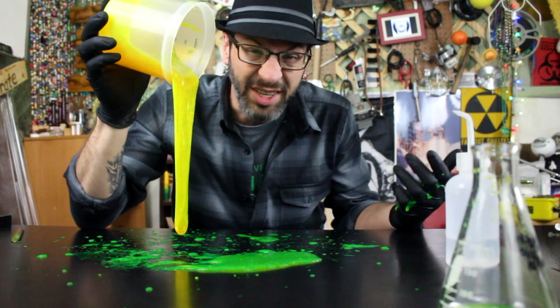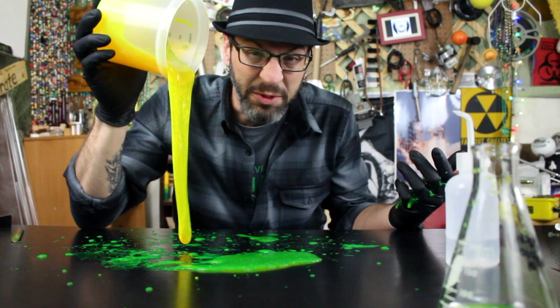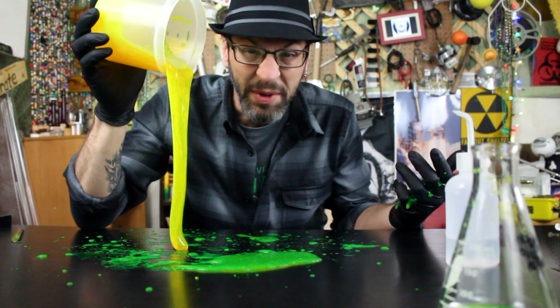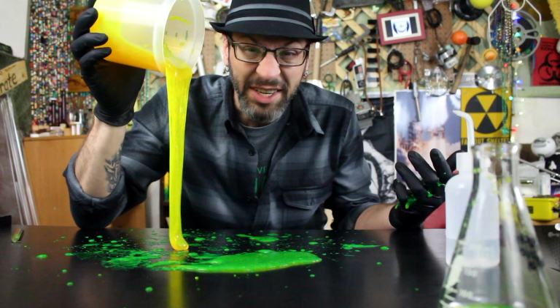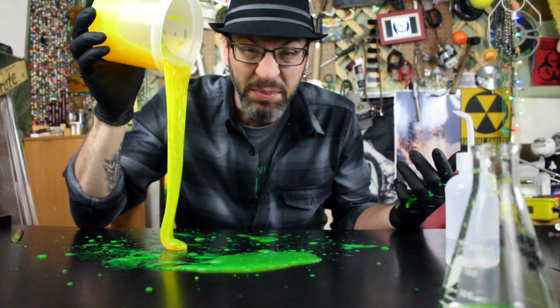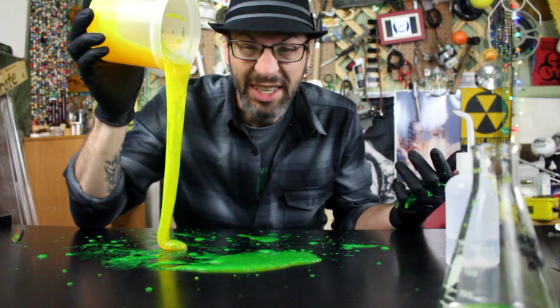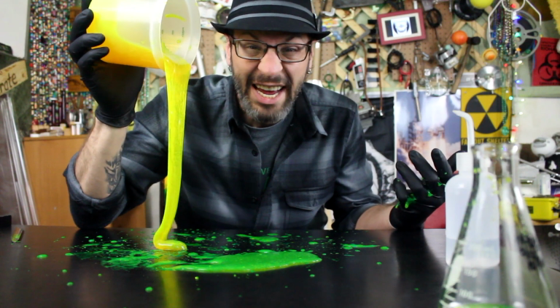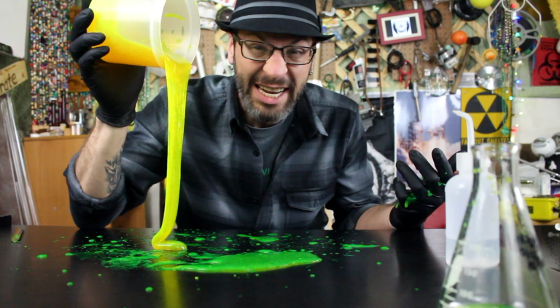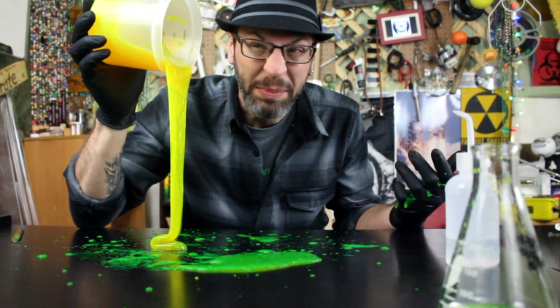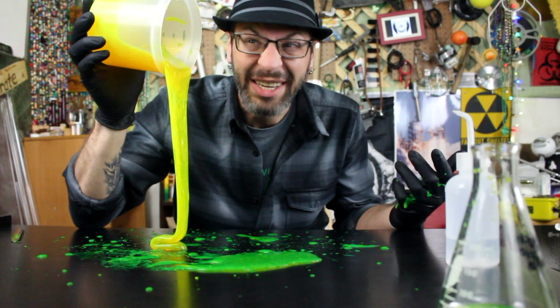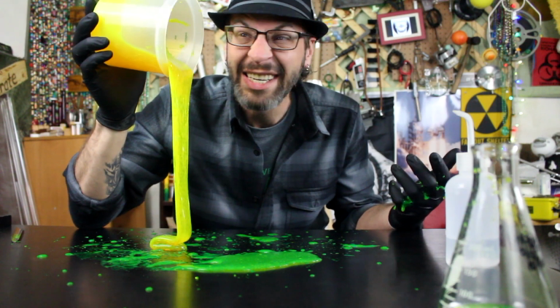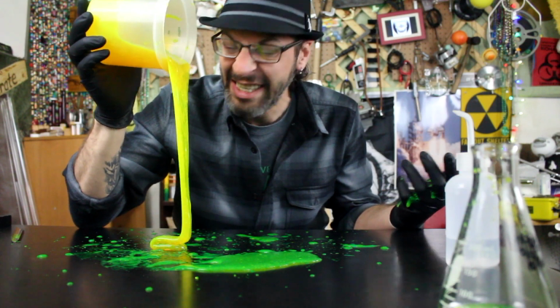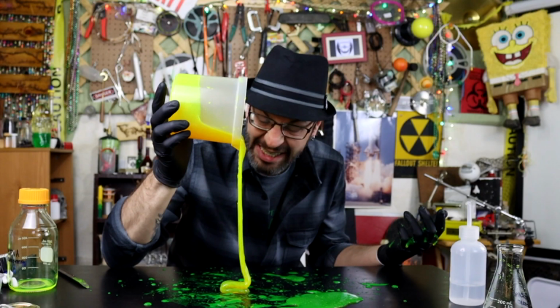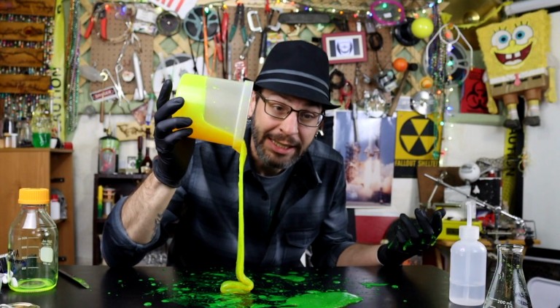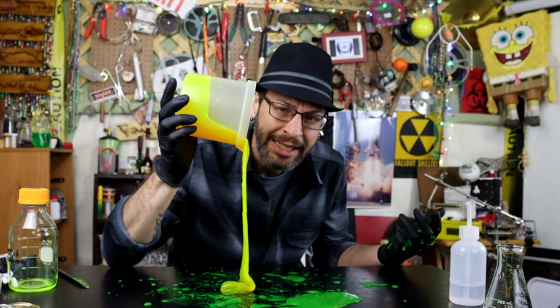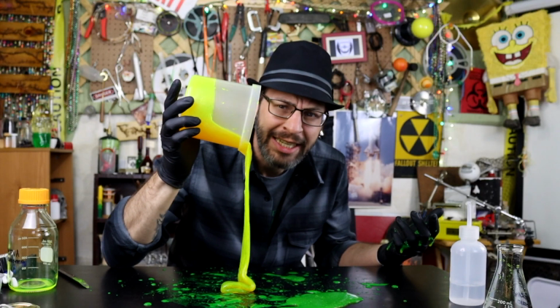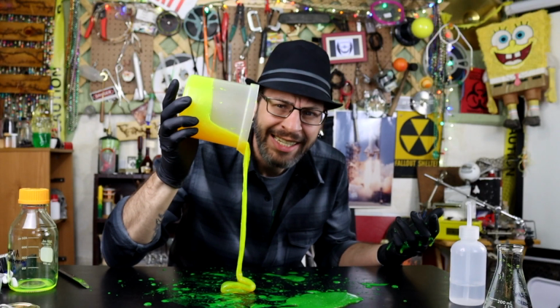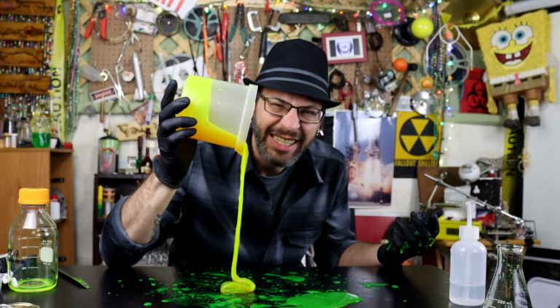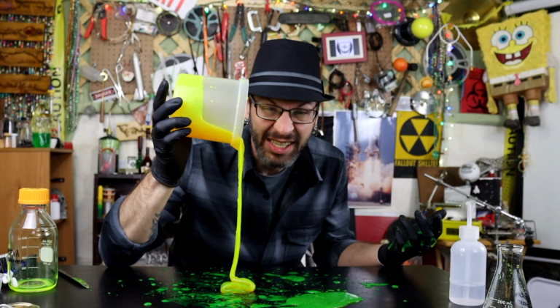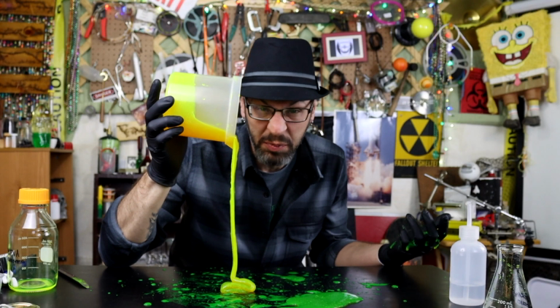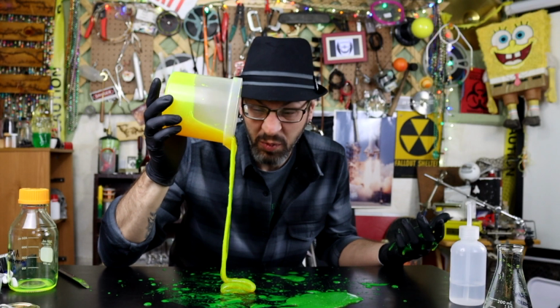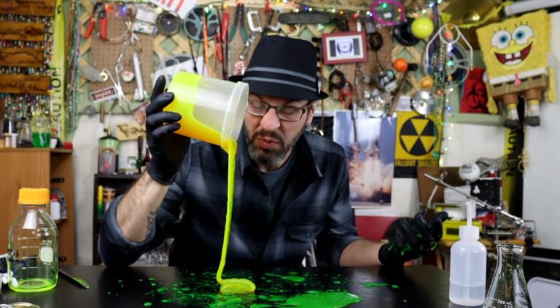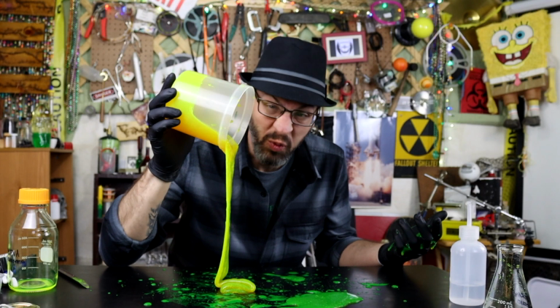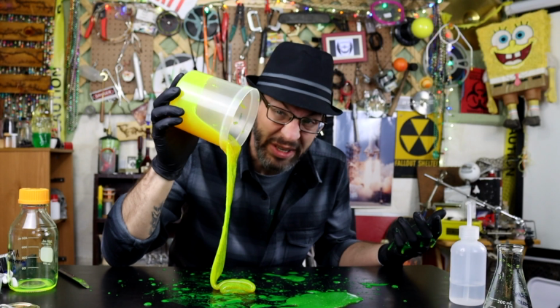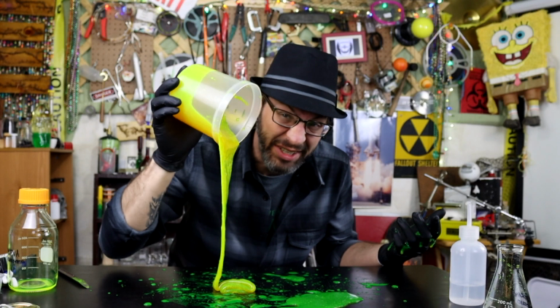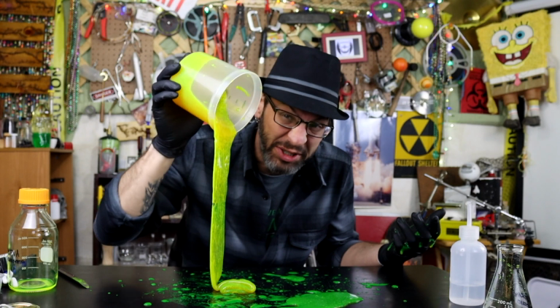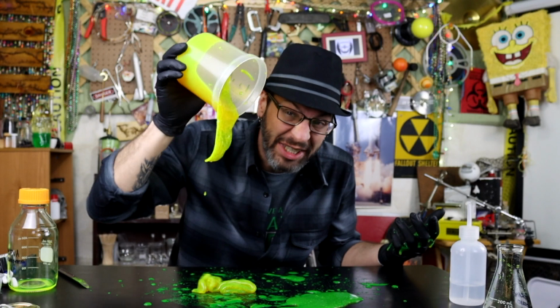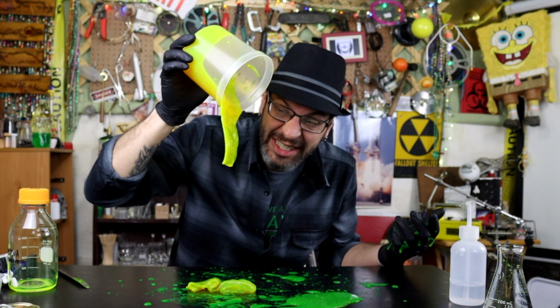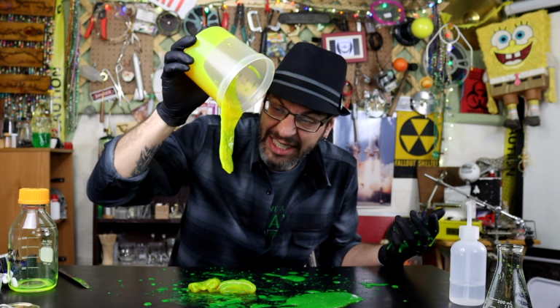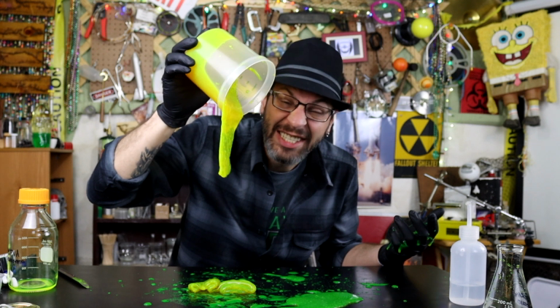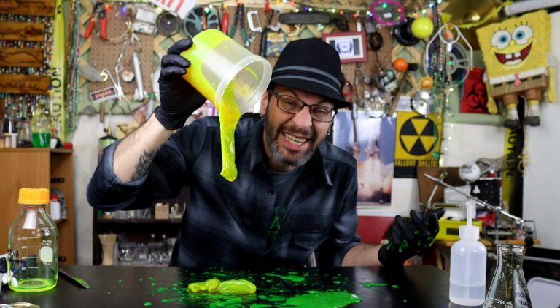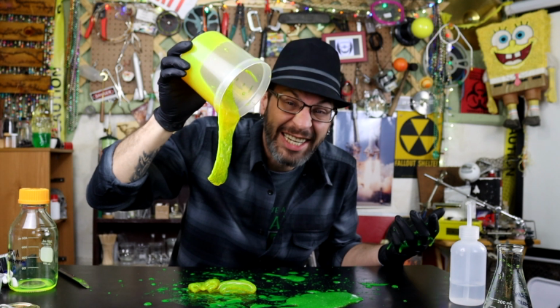Today we're making some slime. Some real slime.